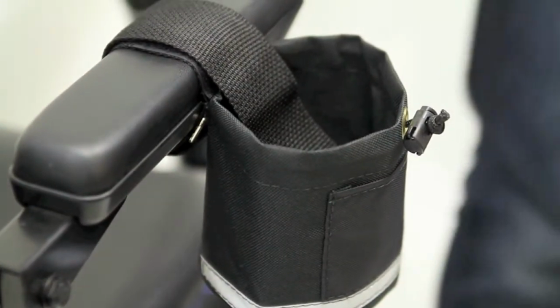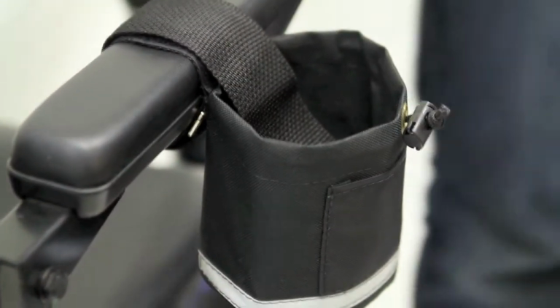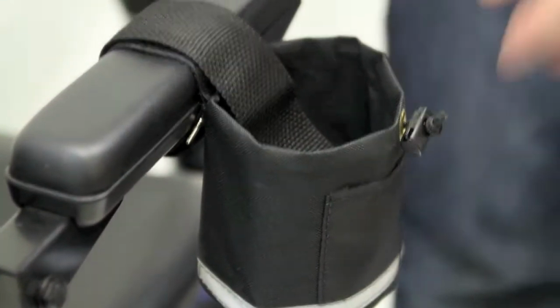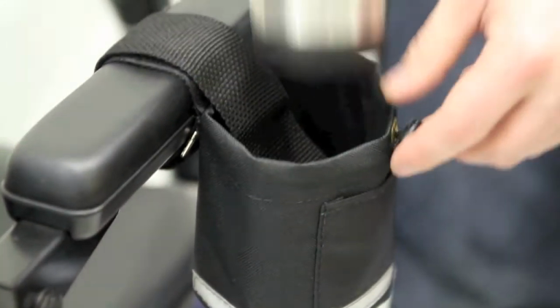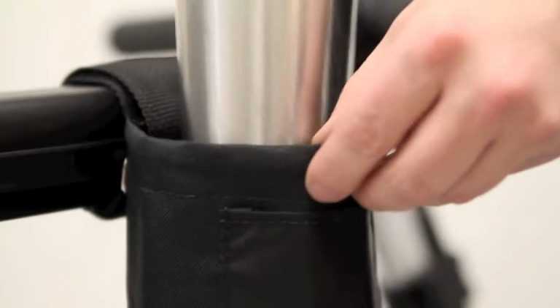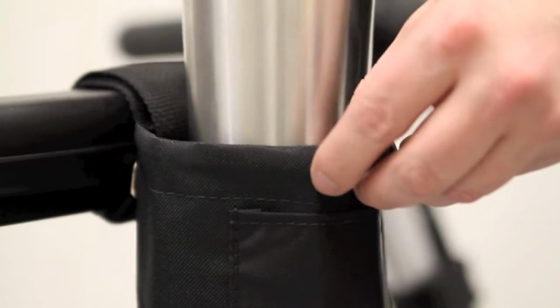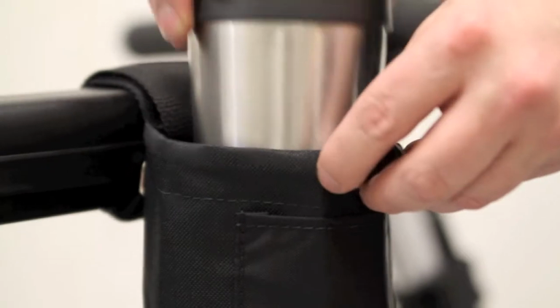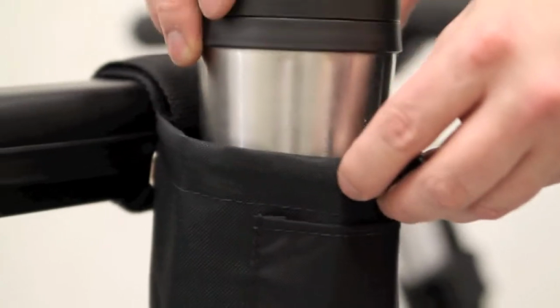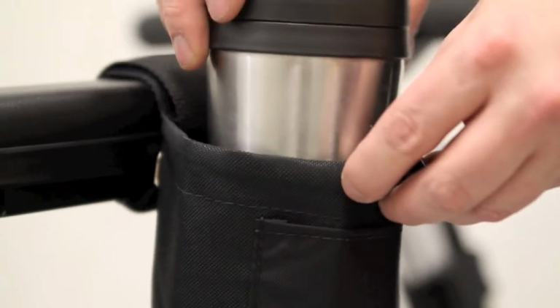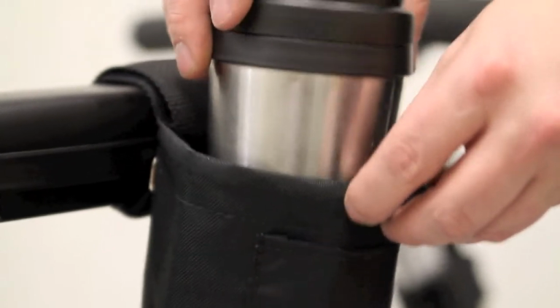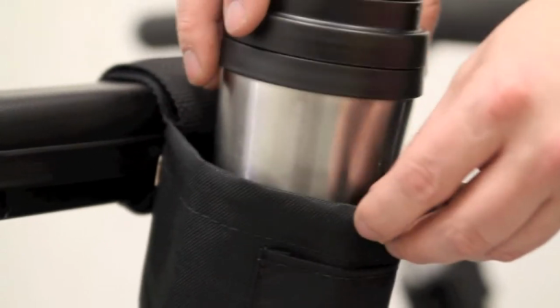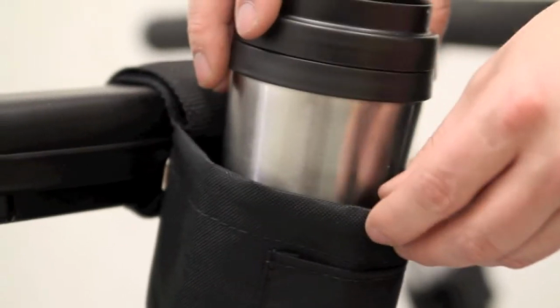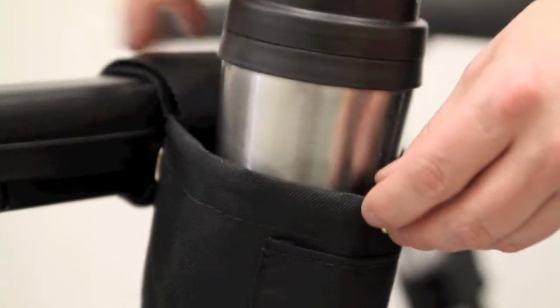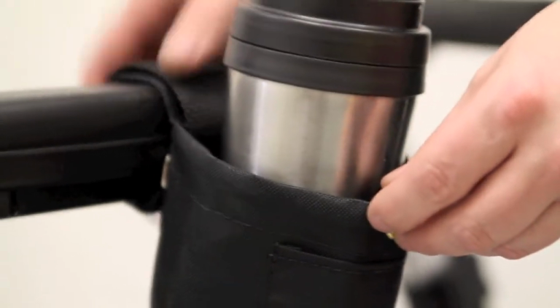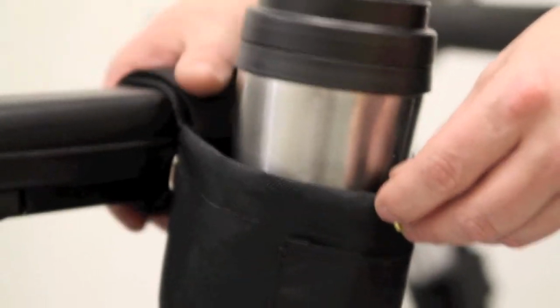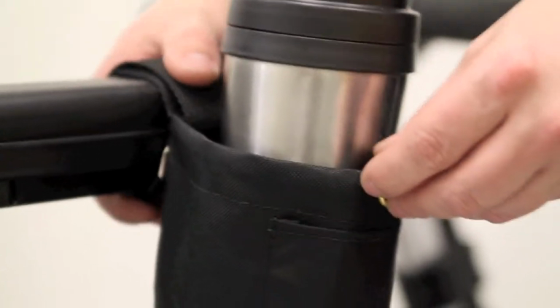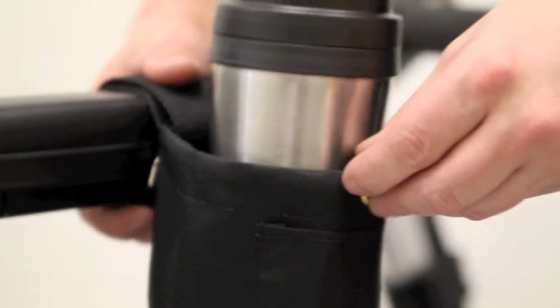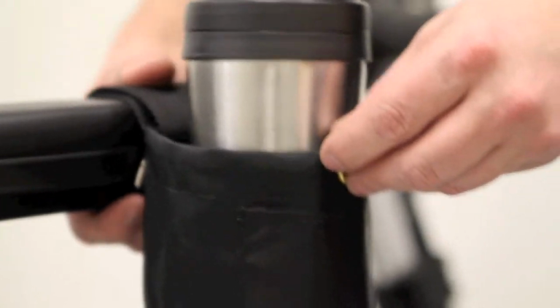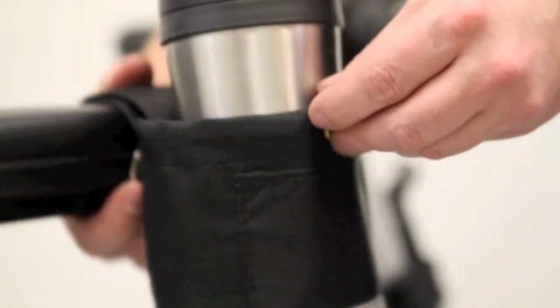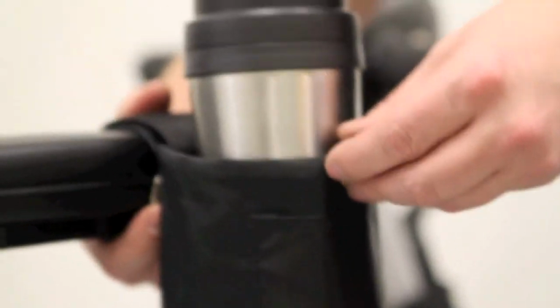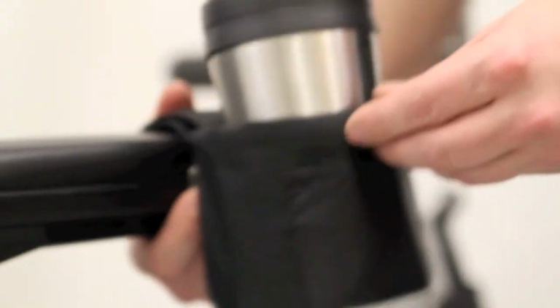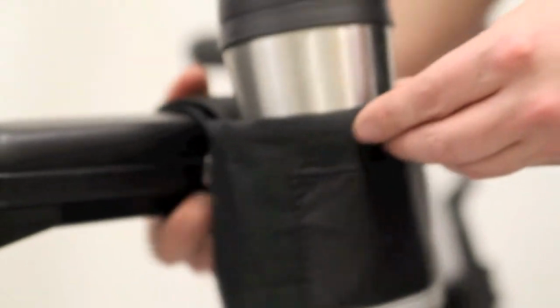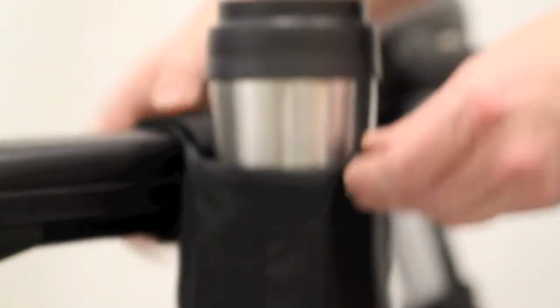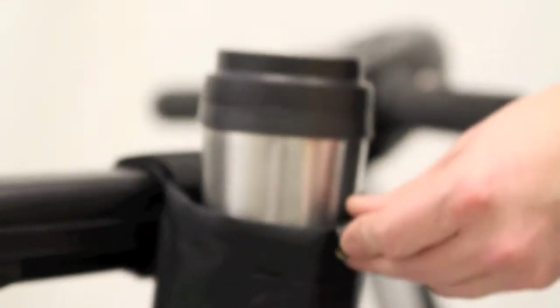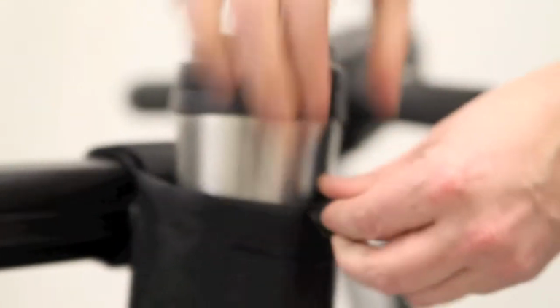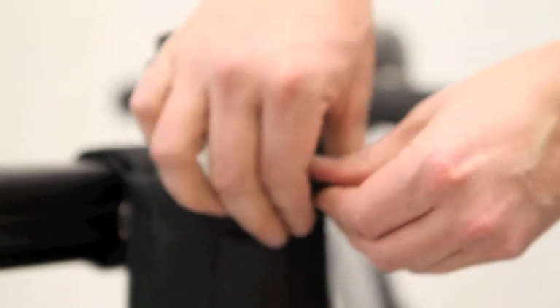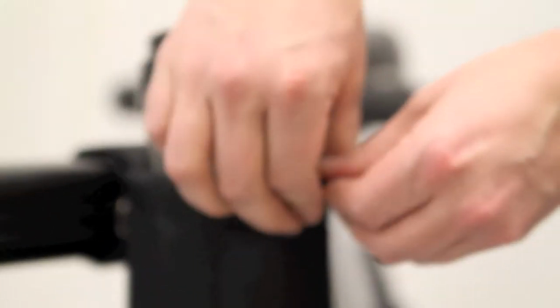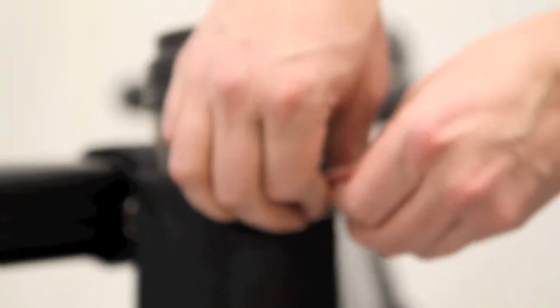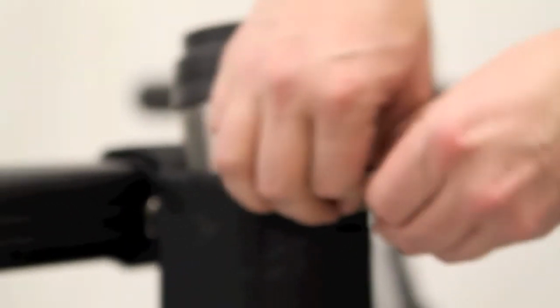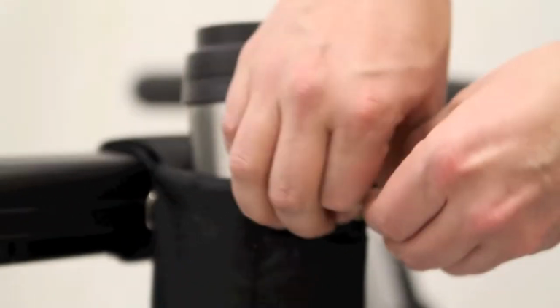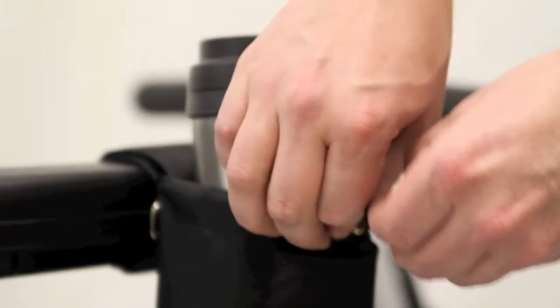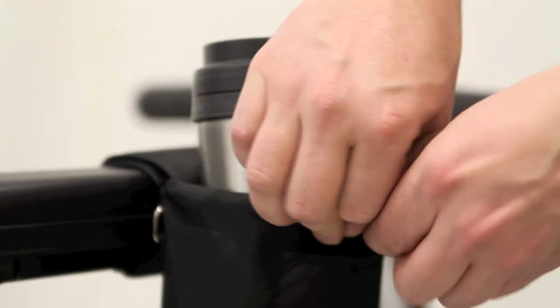After placing your desired drink in the unbreakable cup holder, you can pull the cinch cord with a lock to keep your drink sturdy.